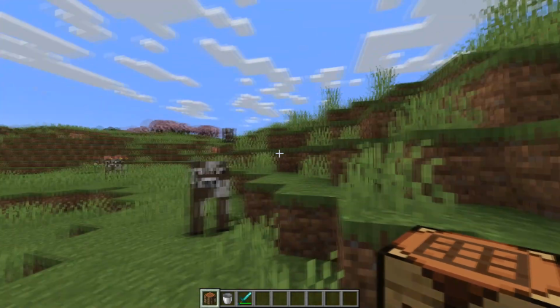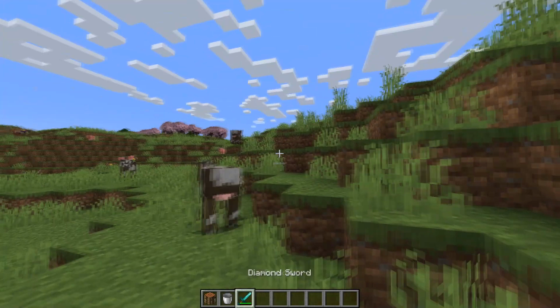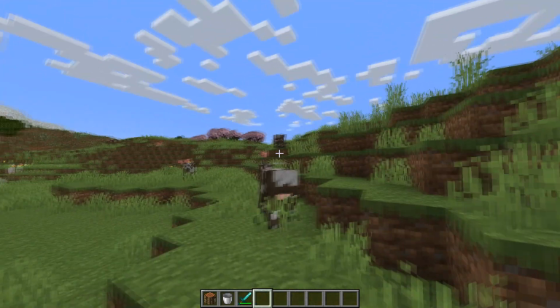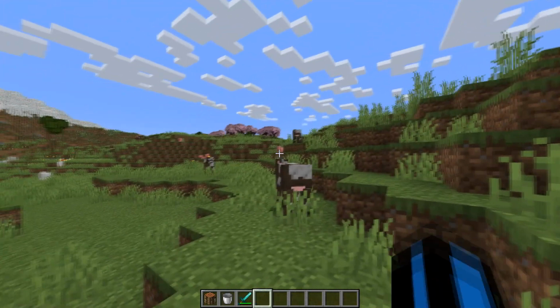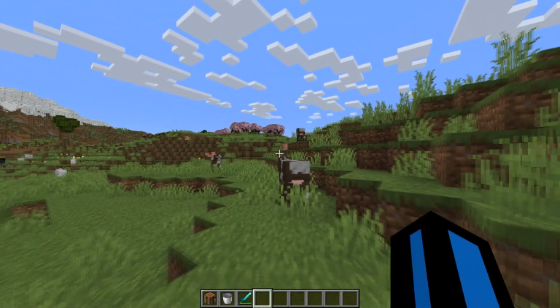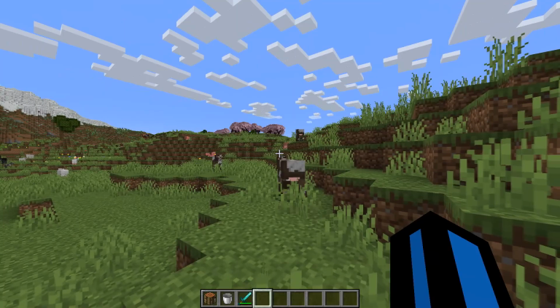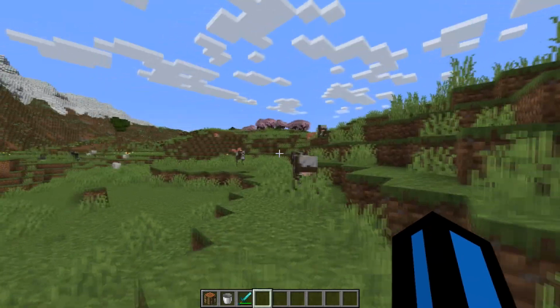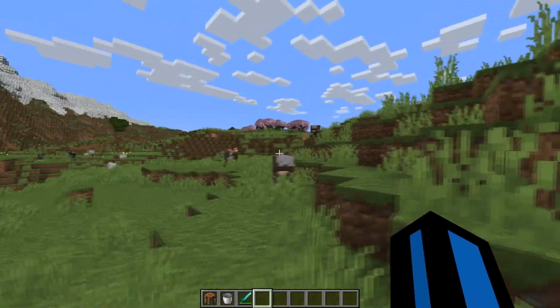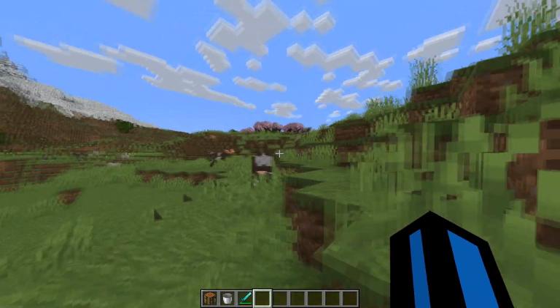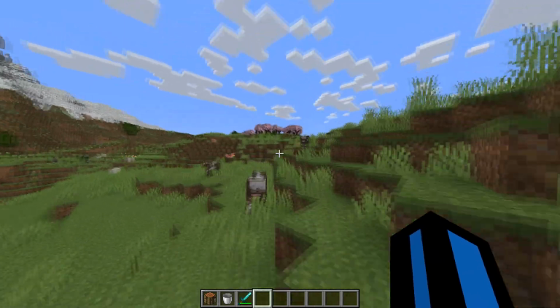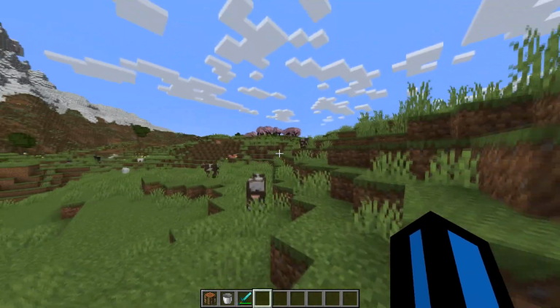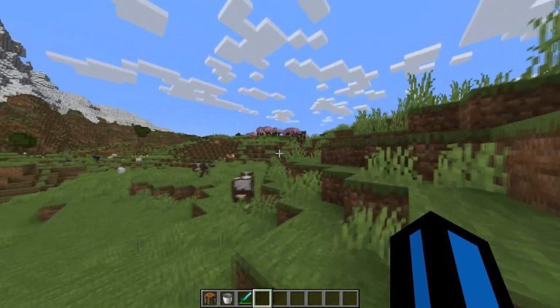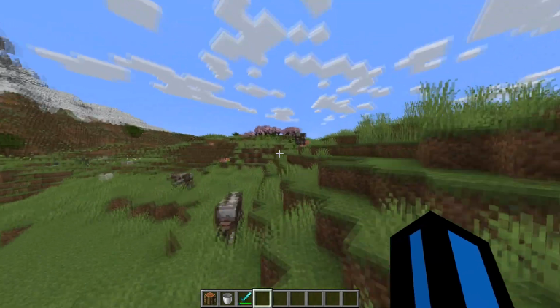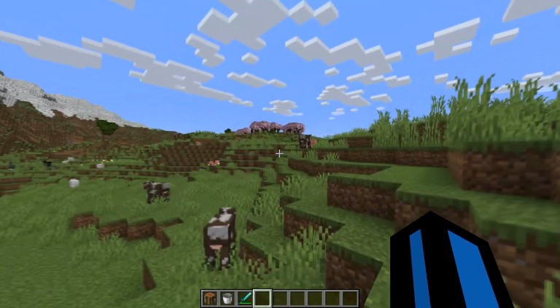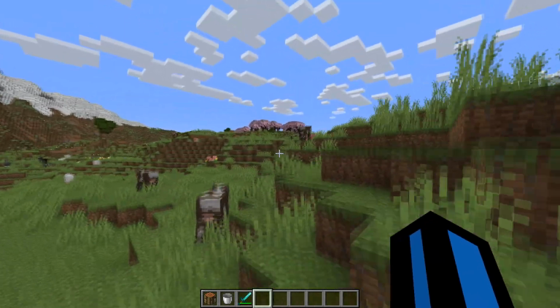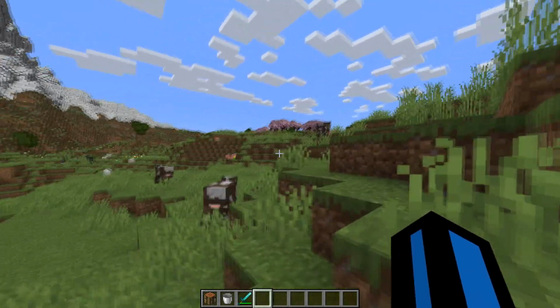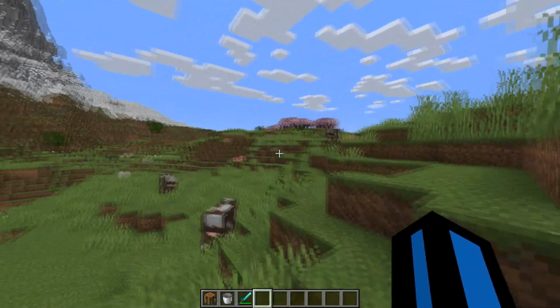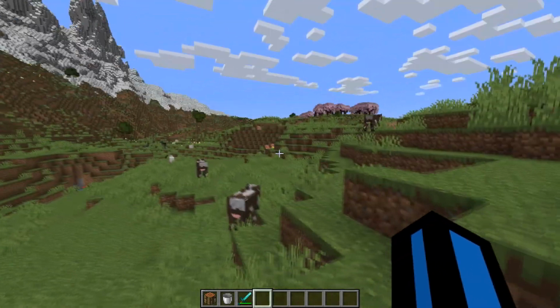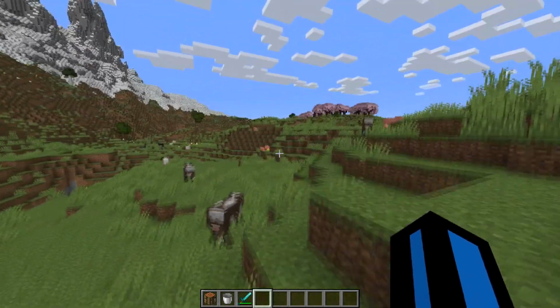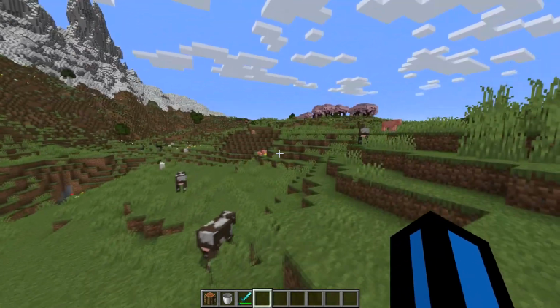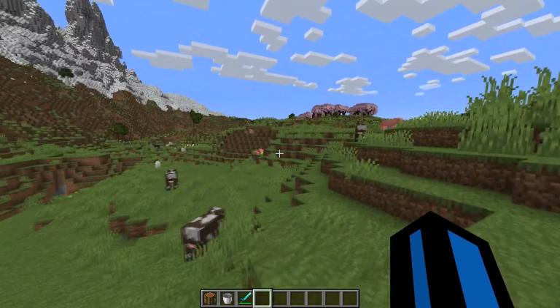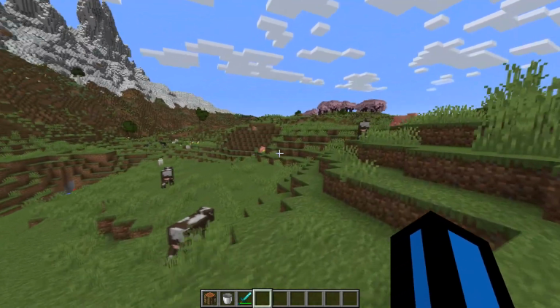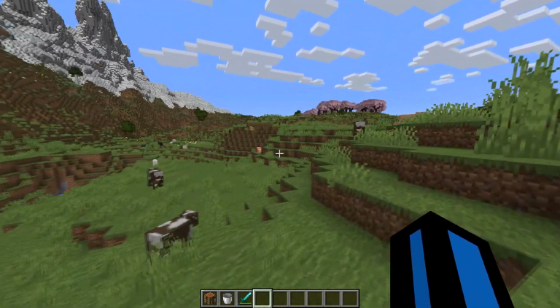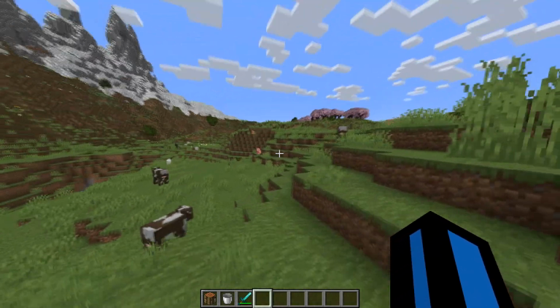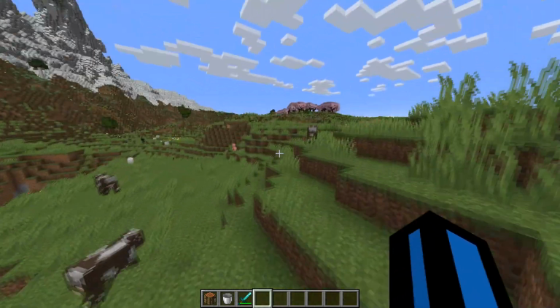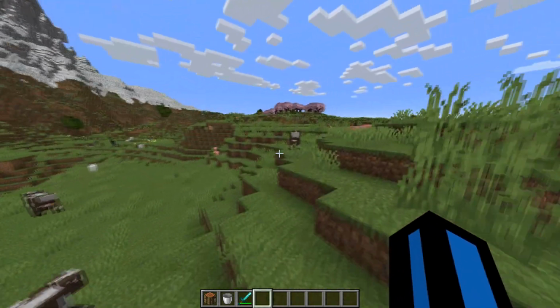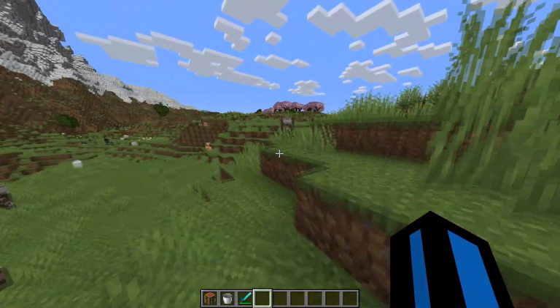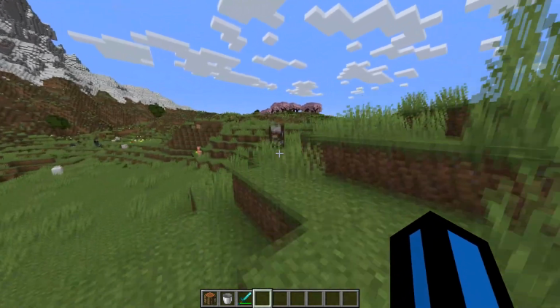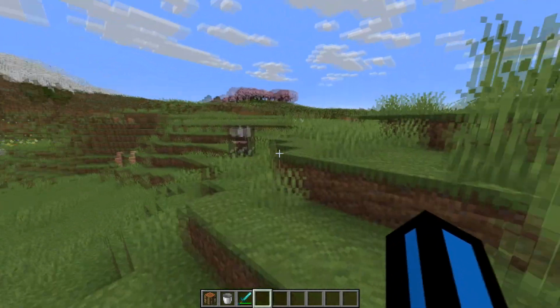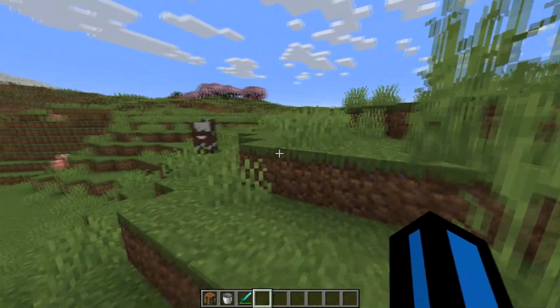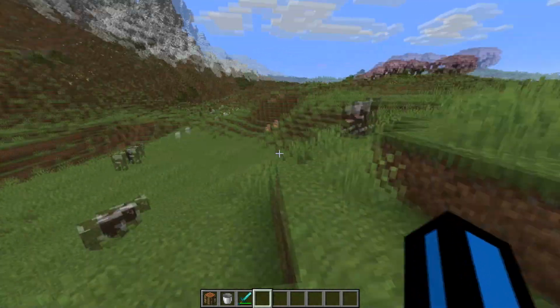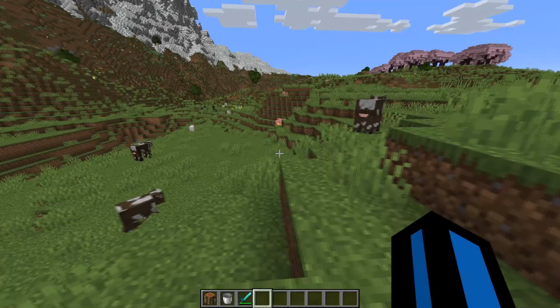Cows can be found in almost every grassy biome, such as plains, forests, and many others.